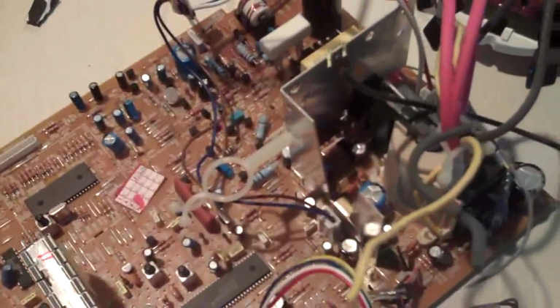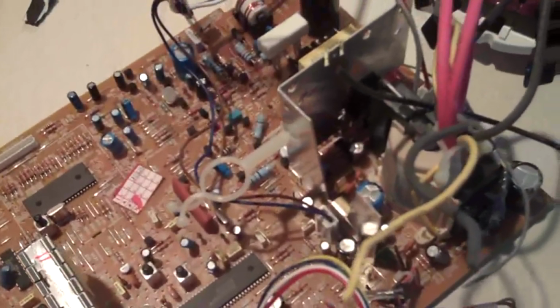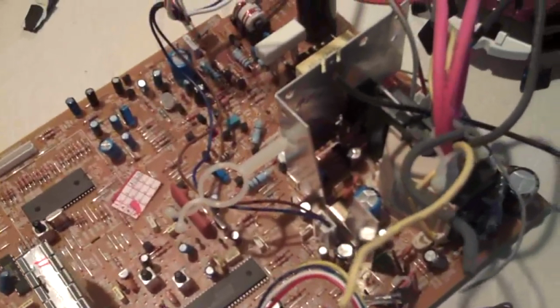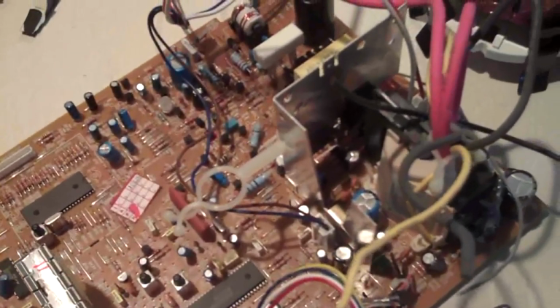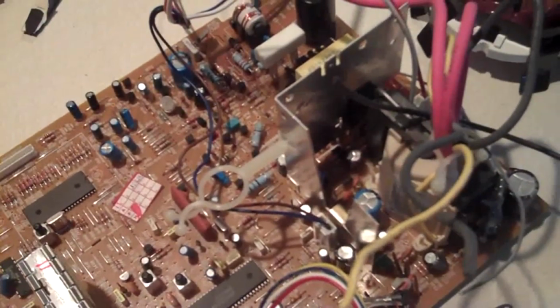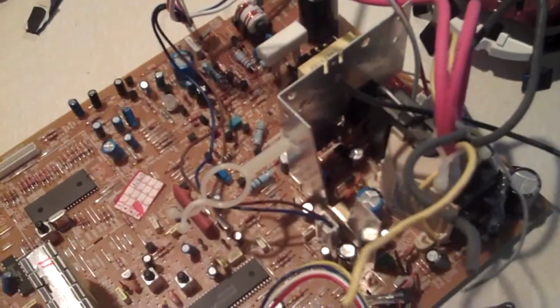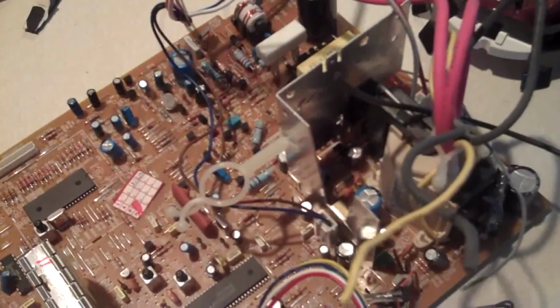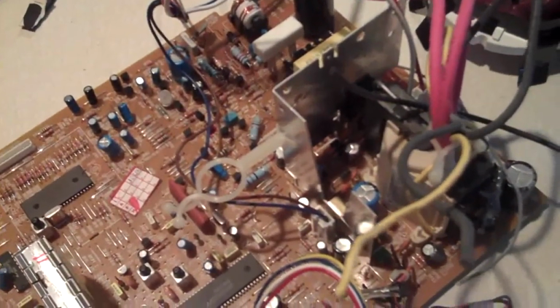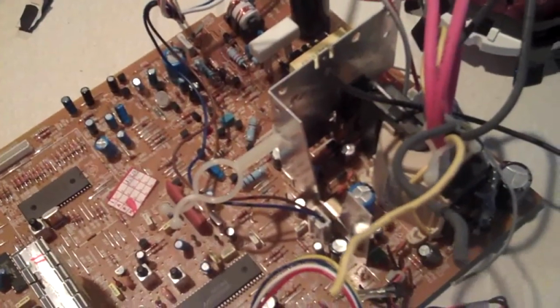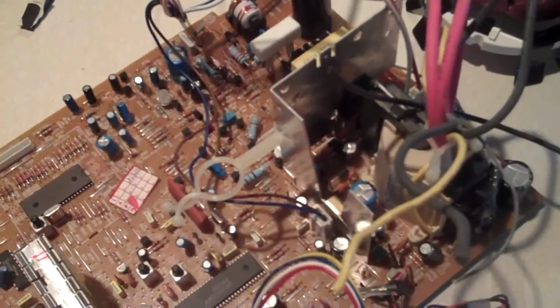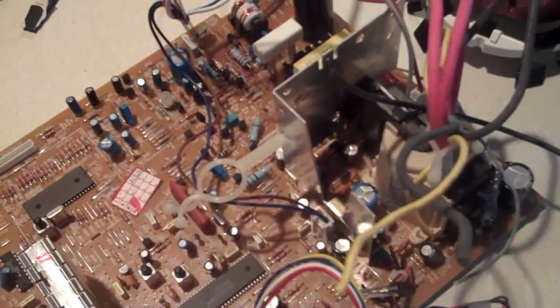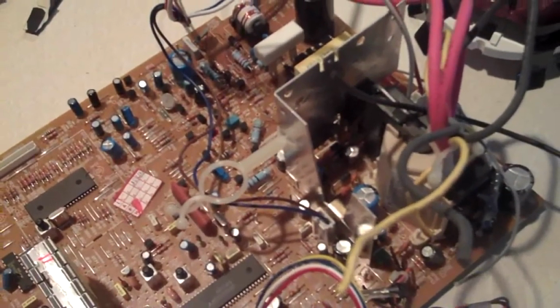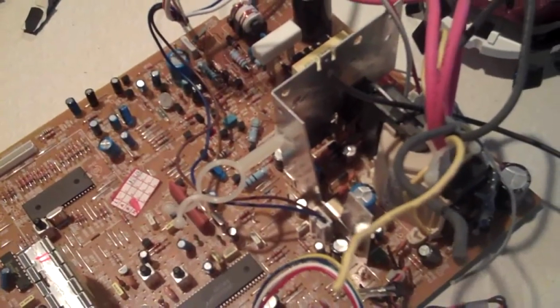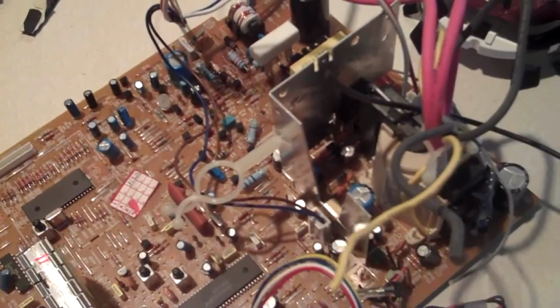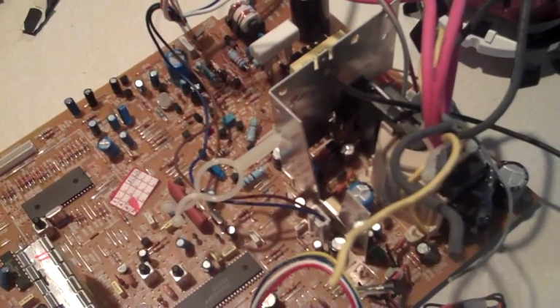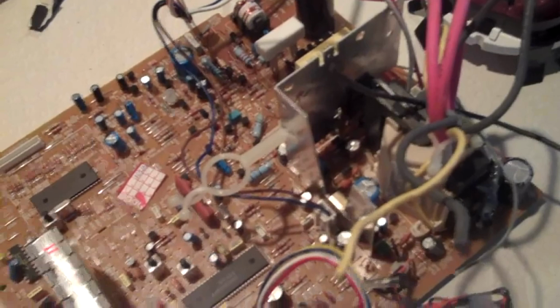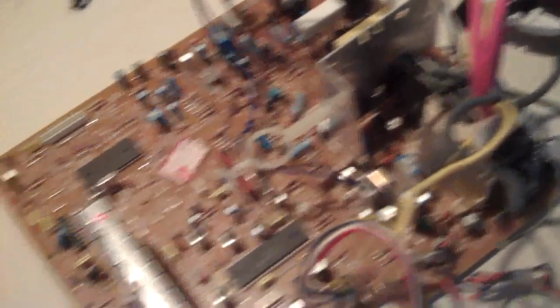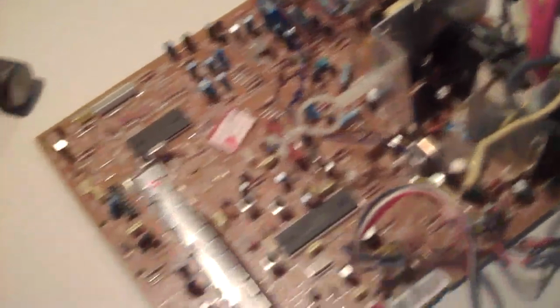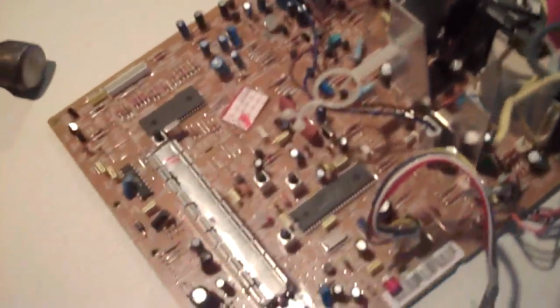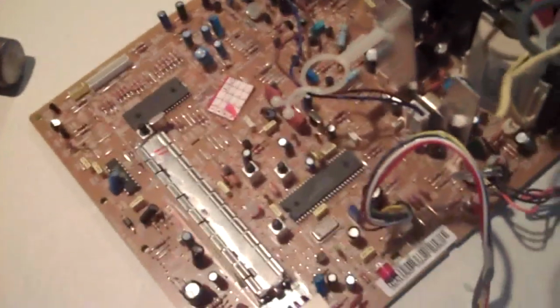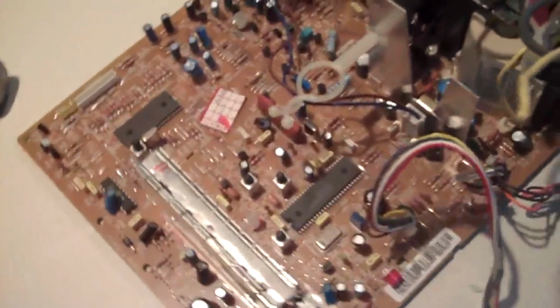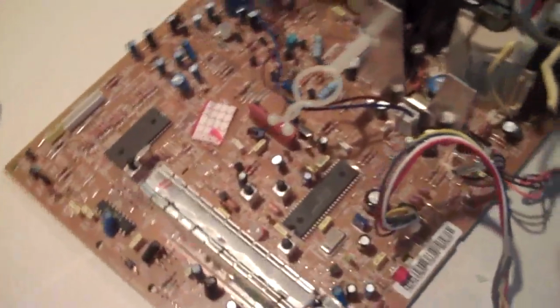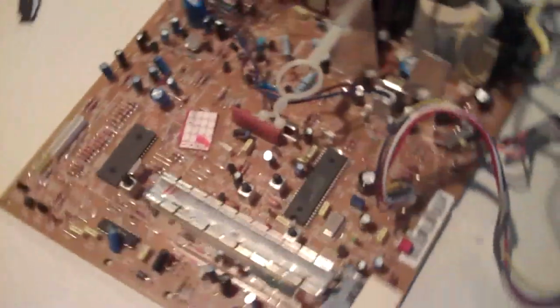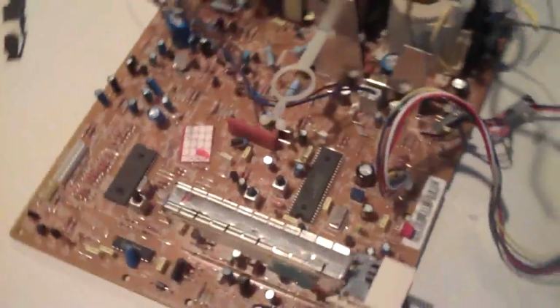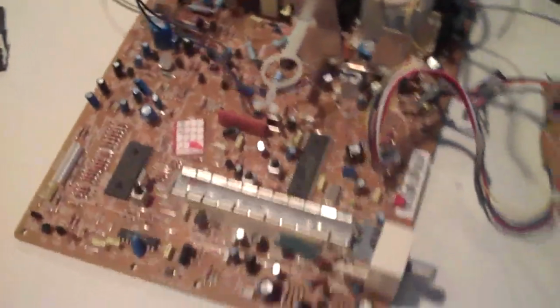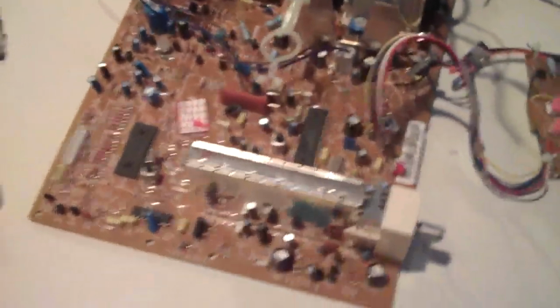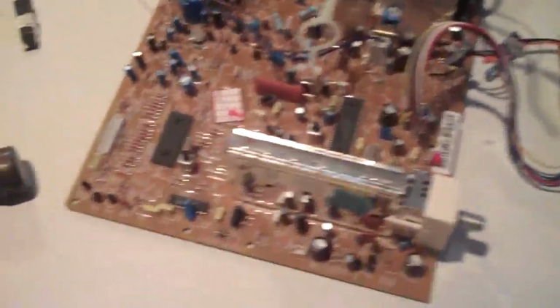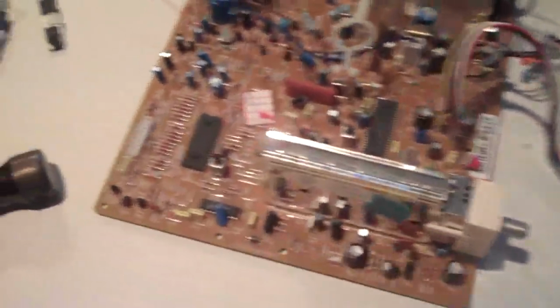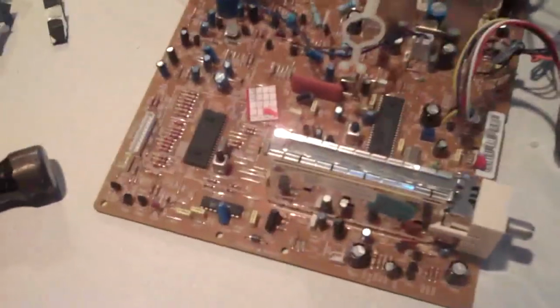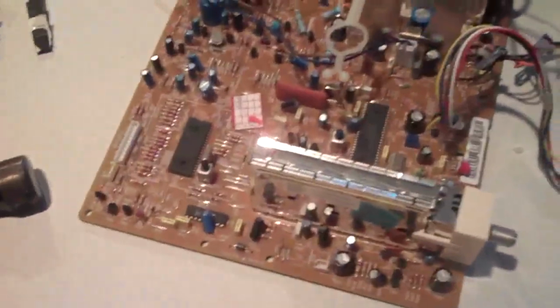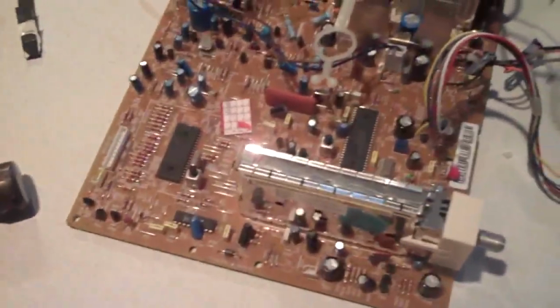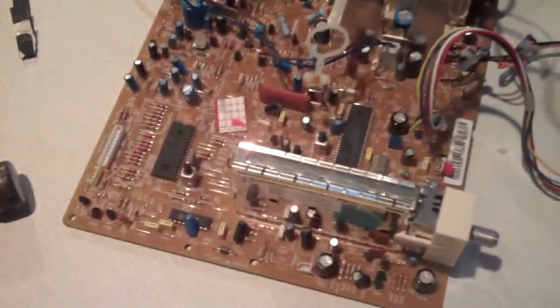One of the best things about taking apart older technology is that they make their components a lot more accessible.